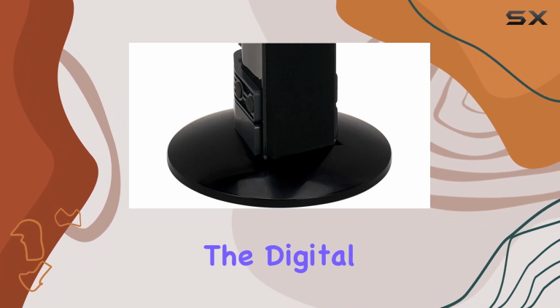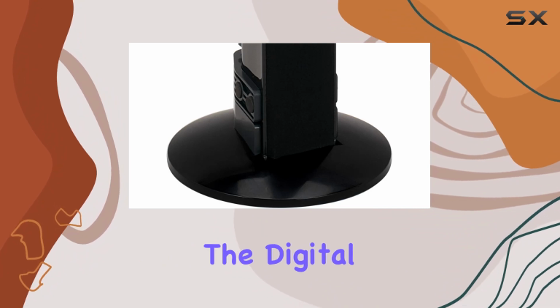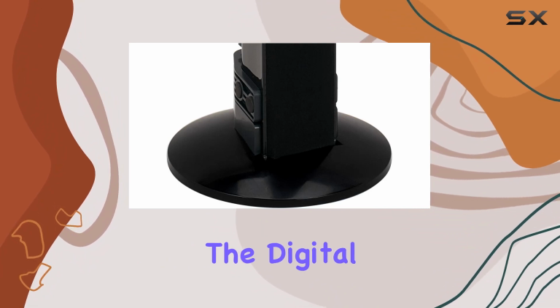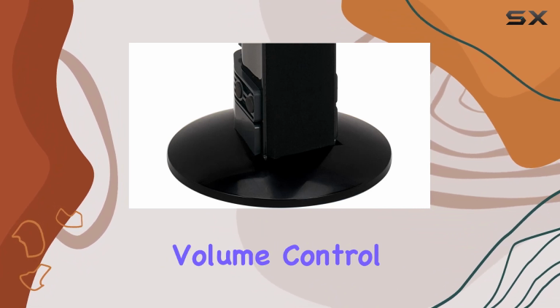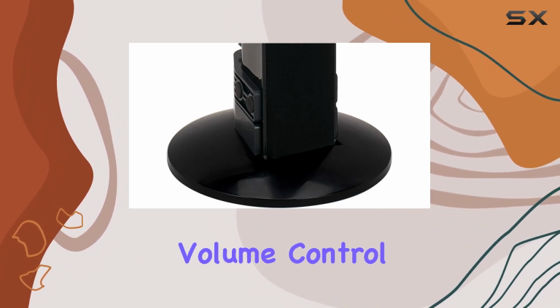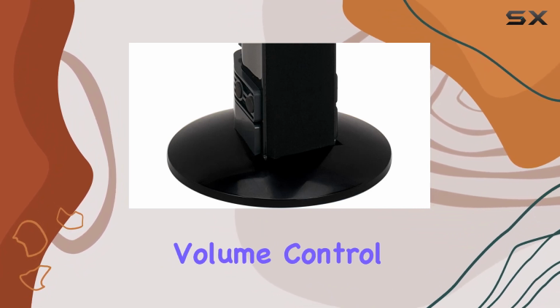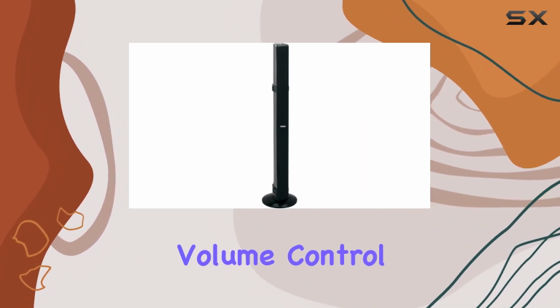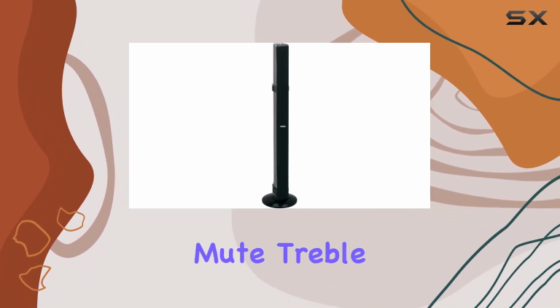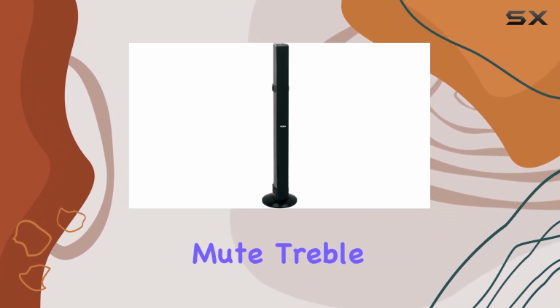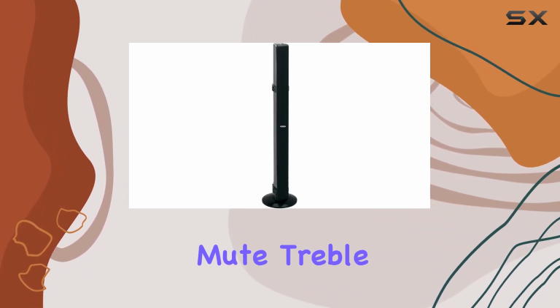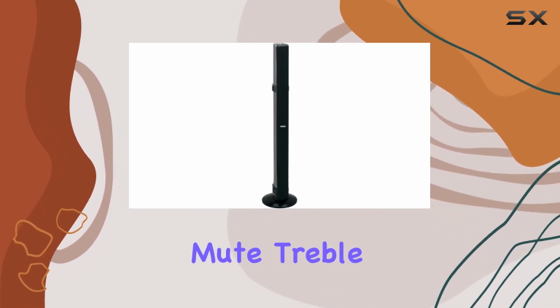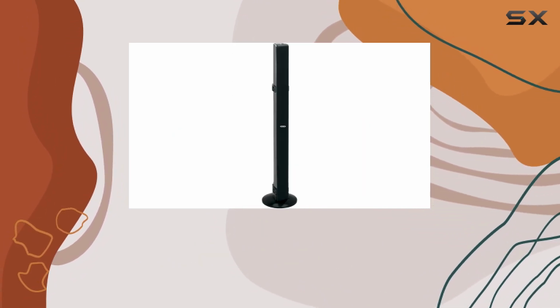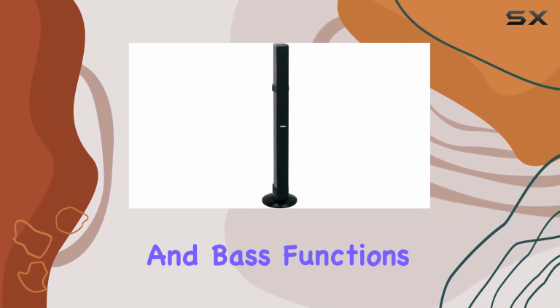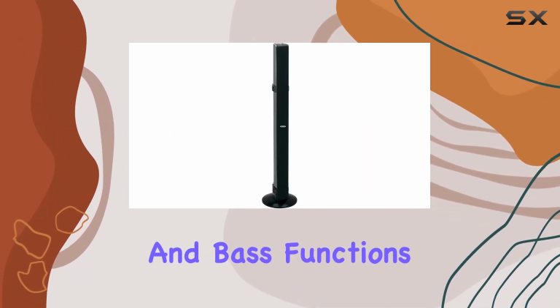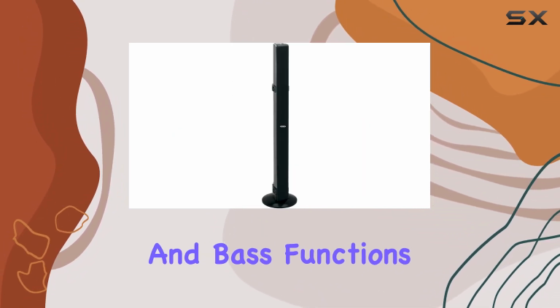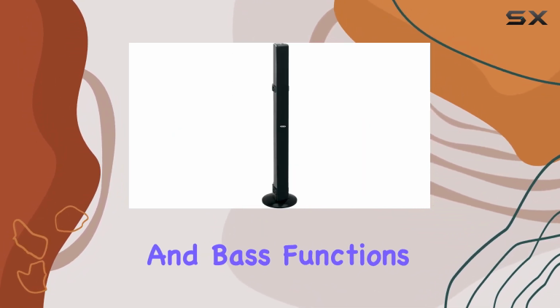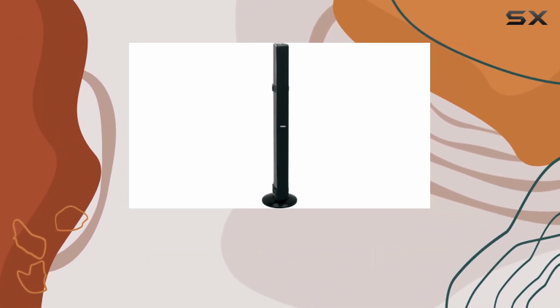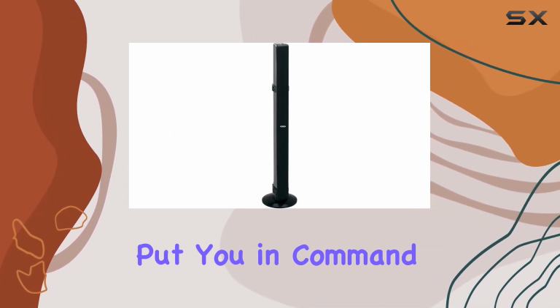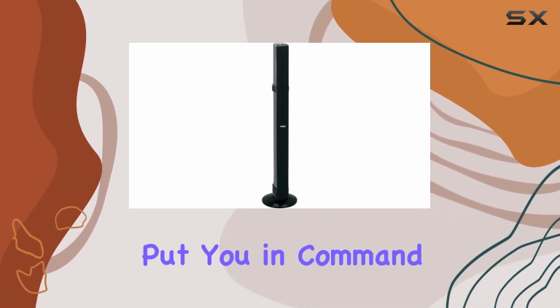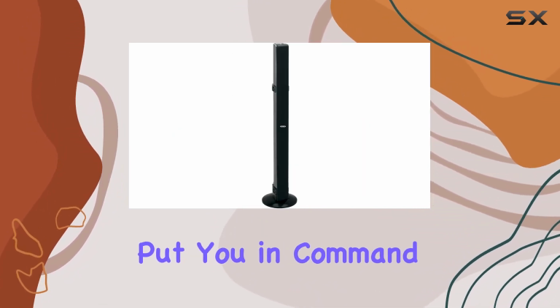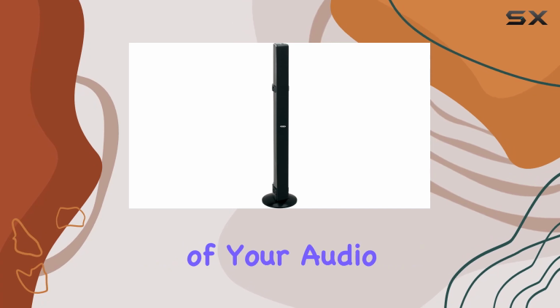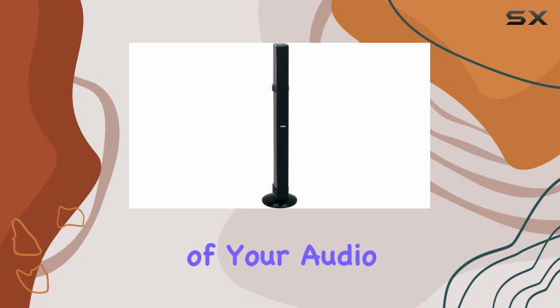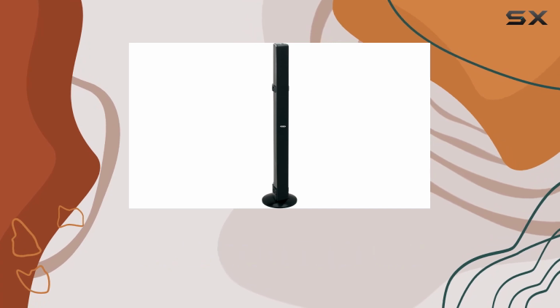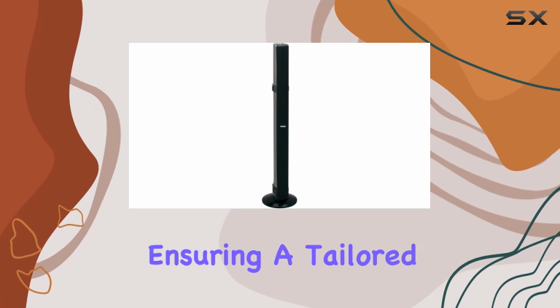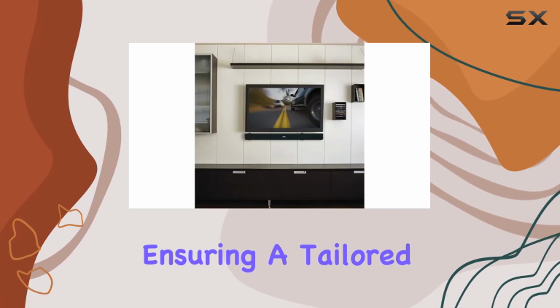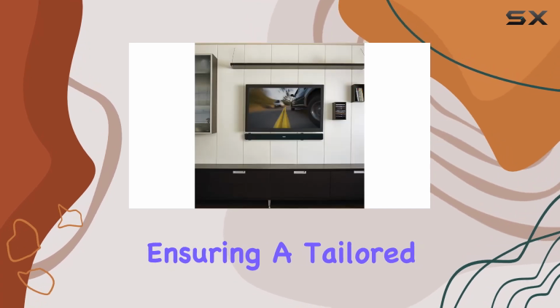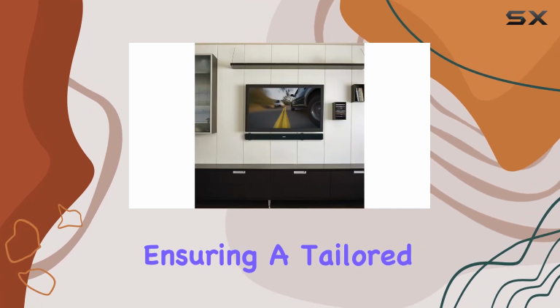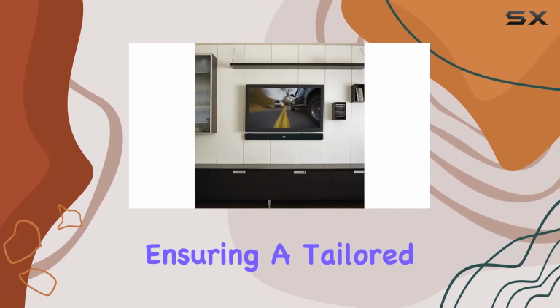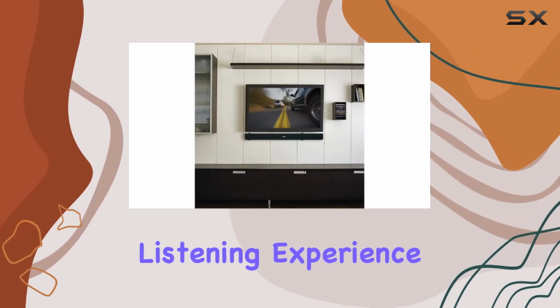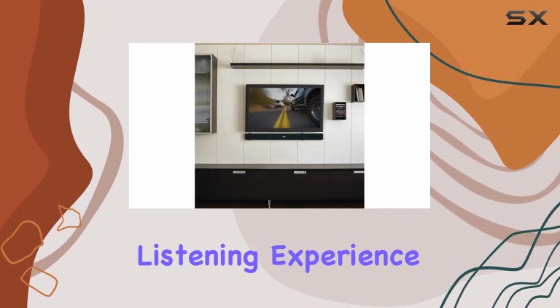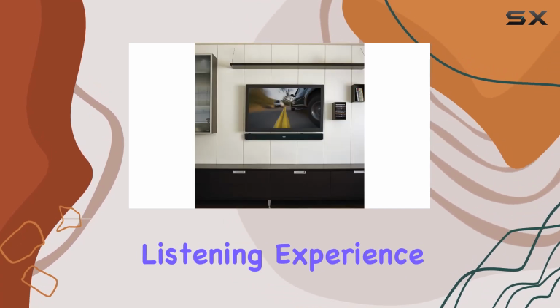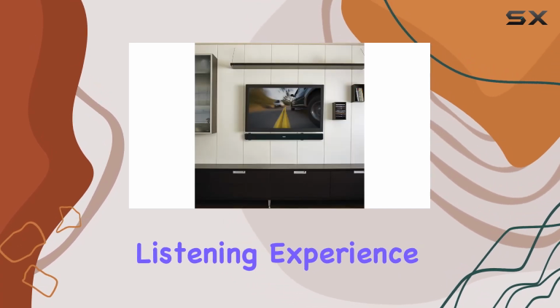The digital volume control, mute, treble, and bass functions put you in command of your audio, ensuring a tailored listening experience.